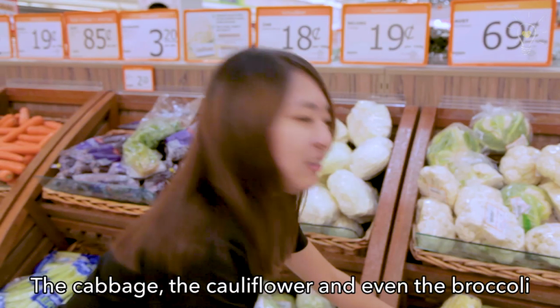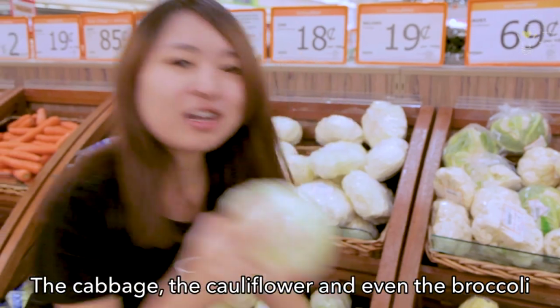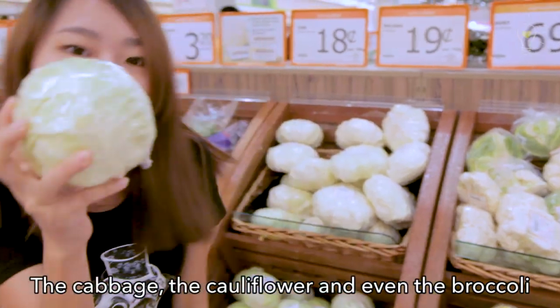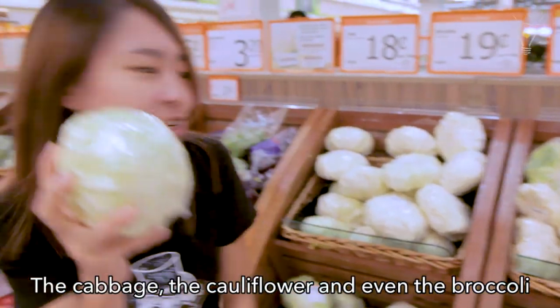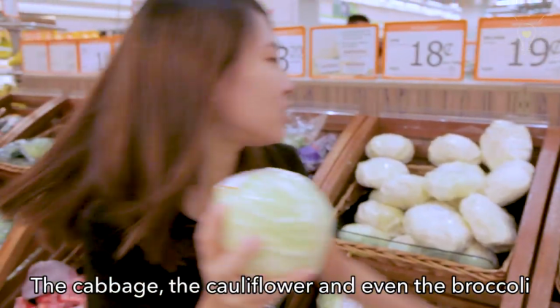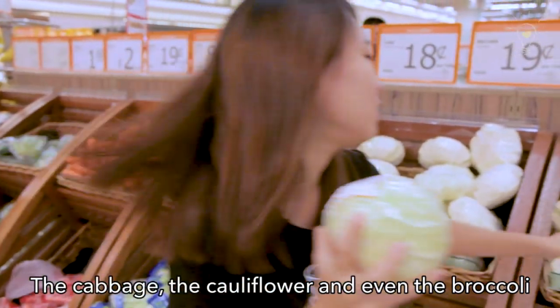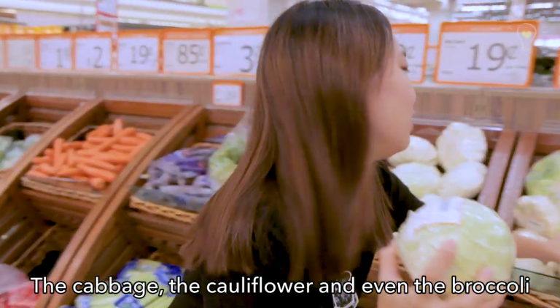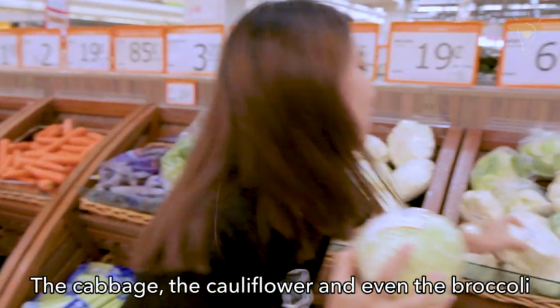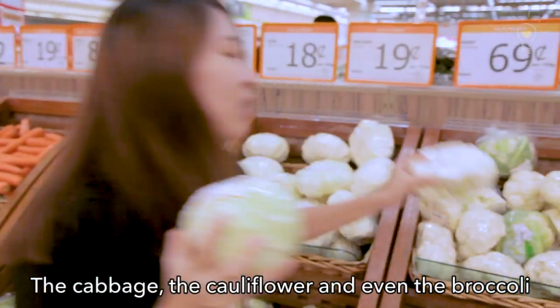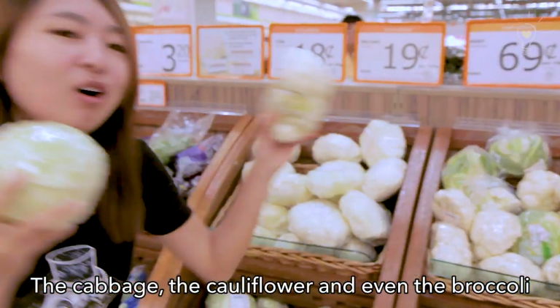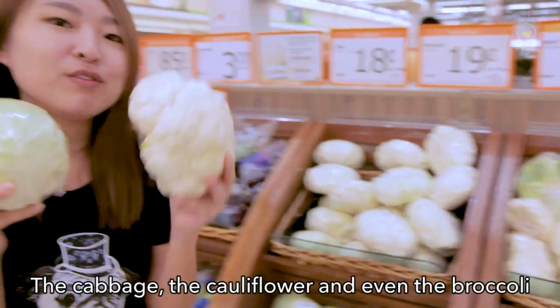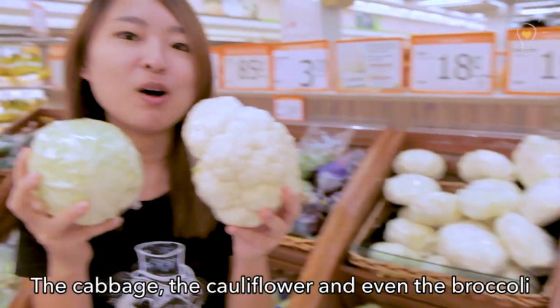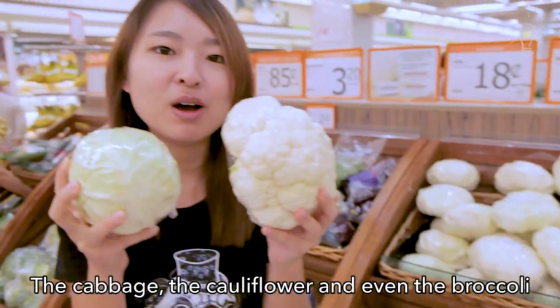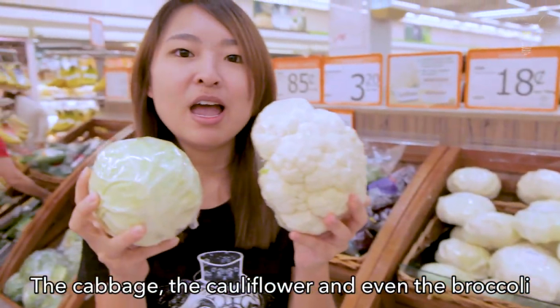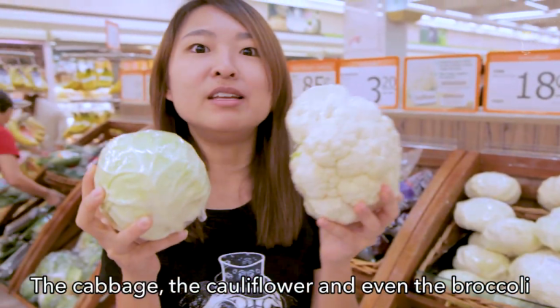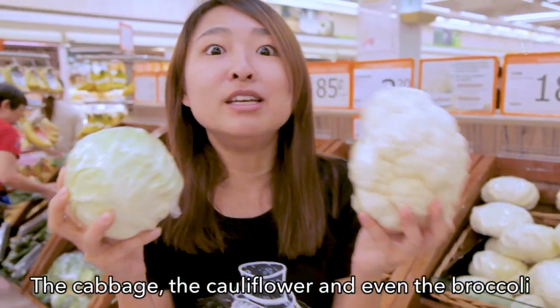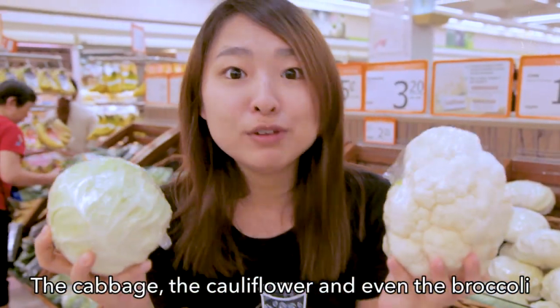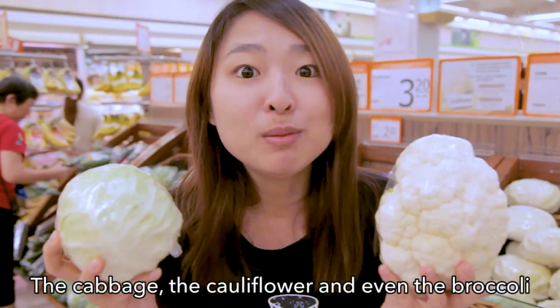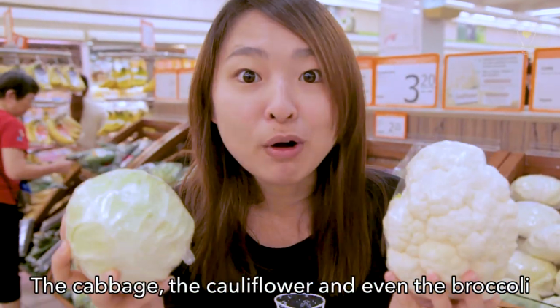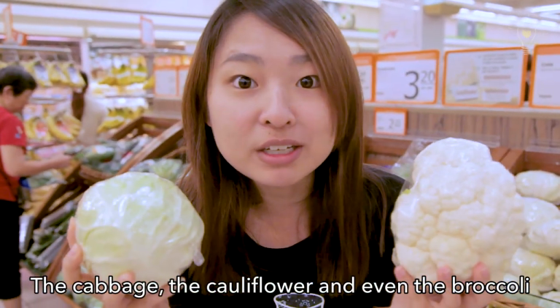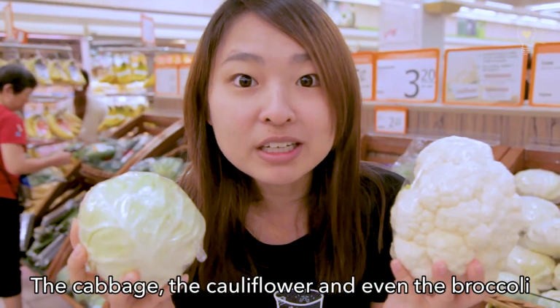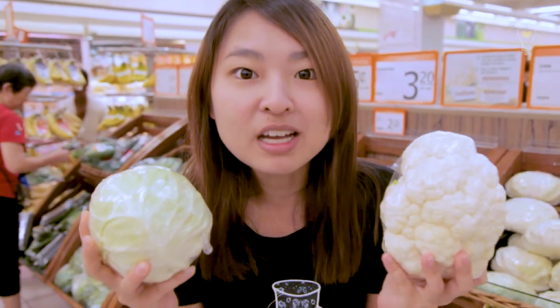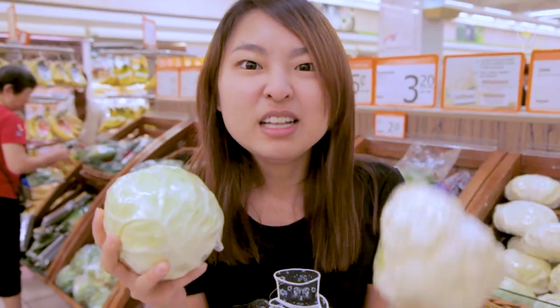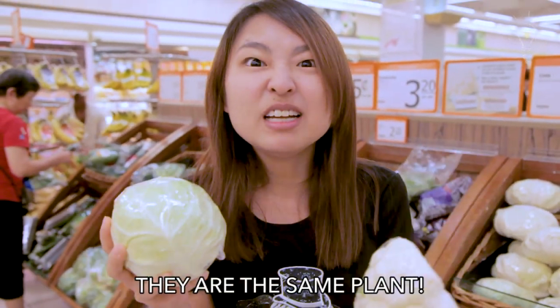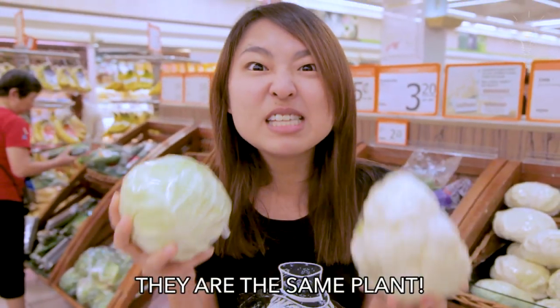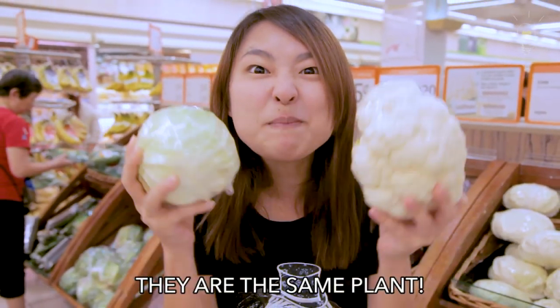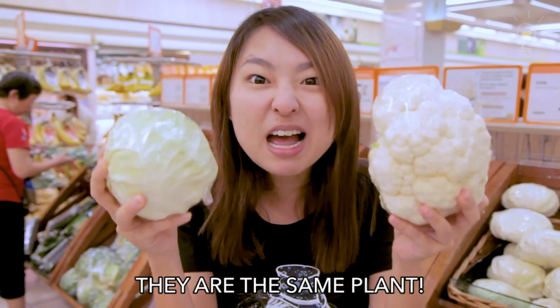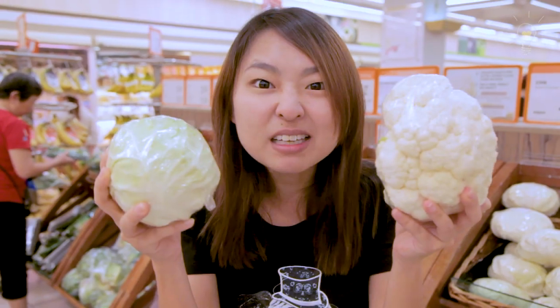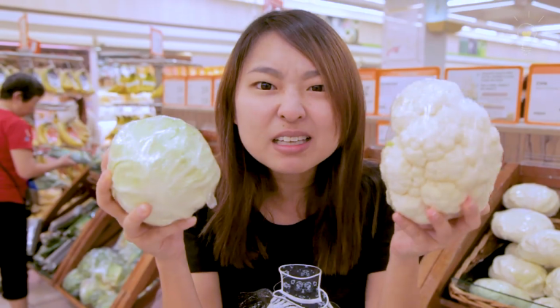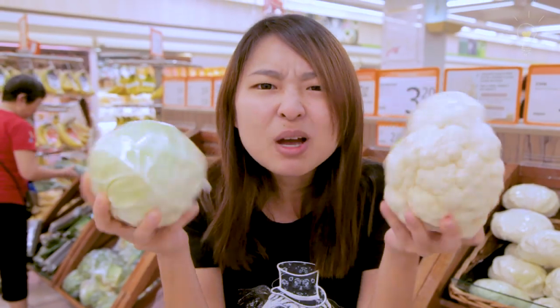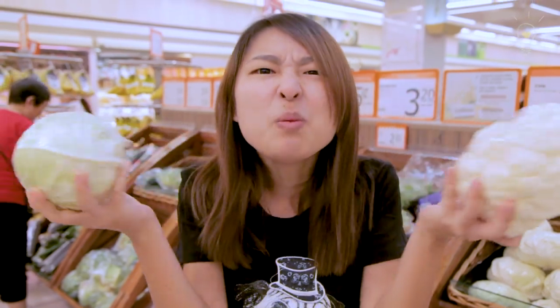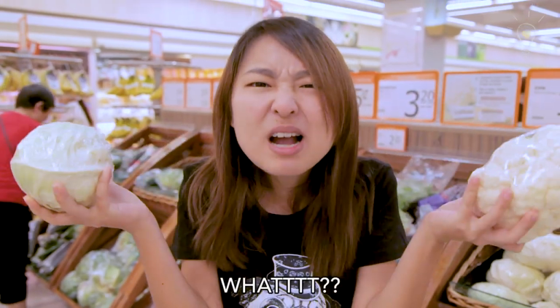The cabbage, the cauliflower, and even the broccoli — they are the same plant! What?